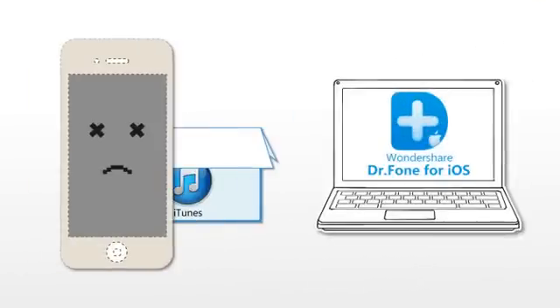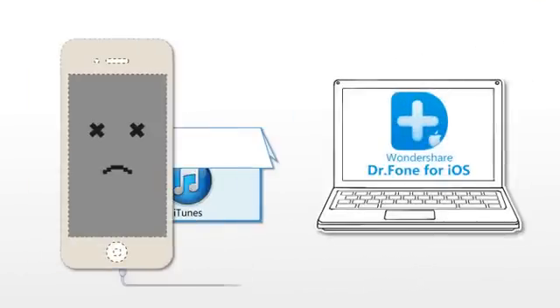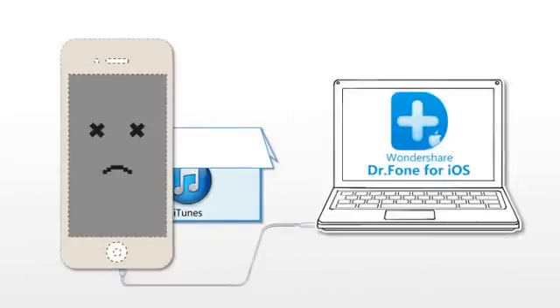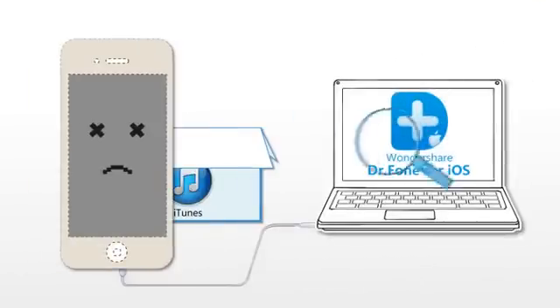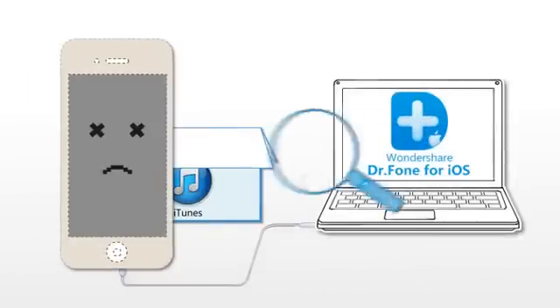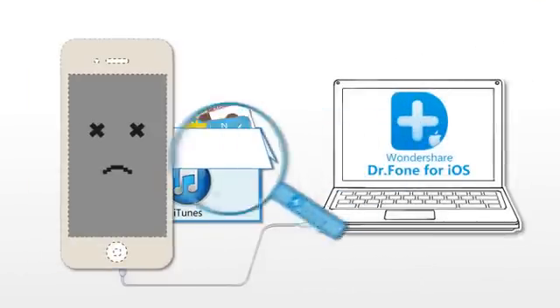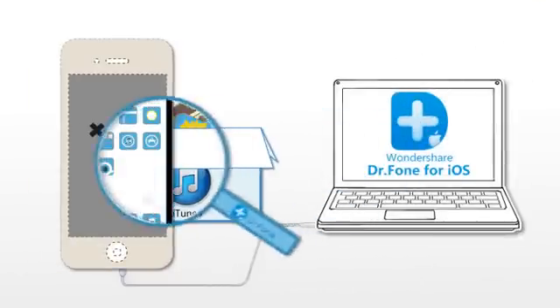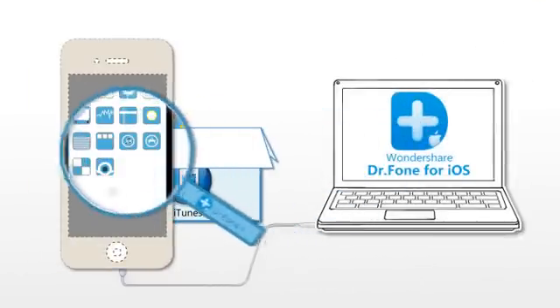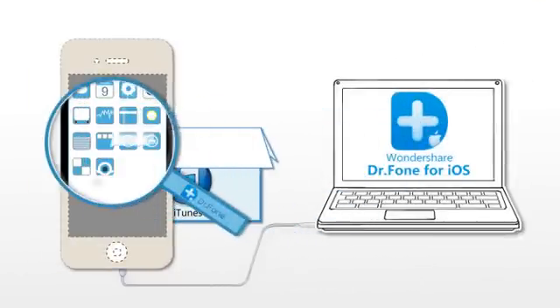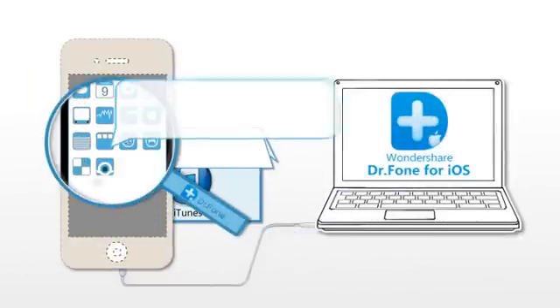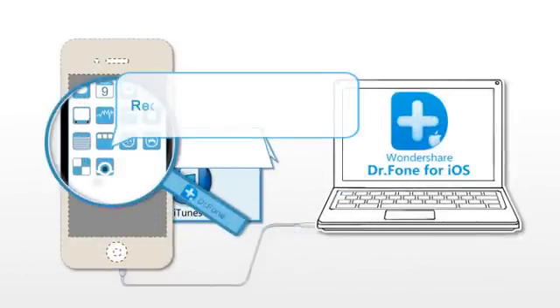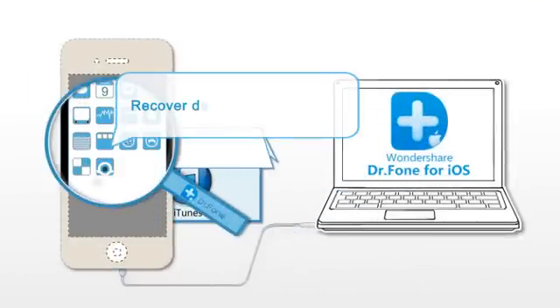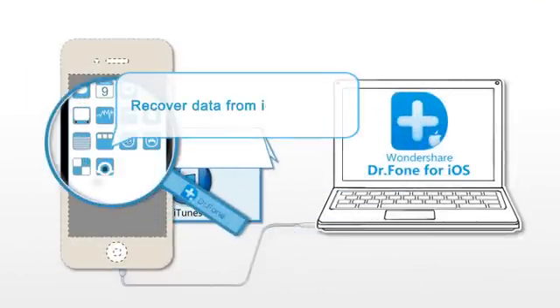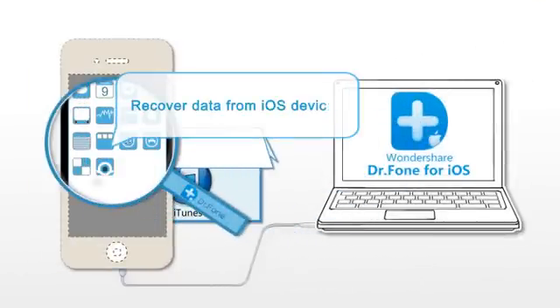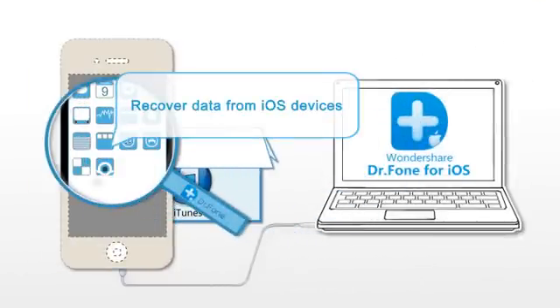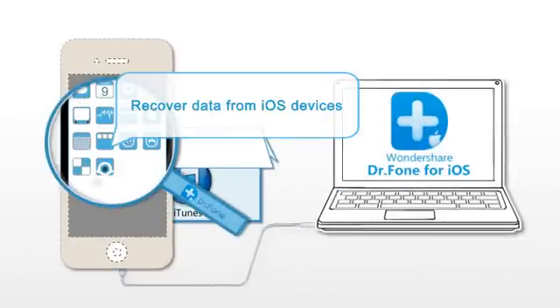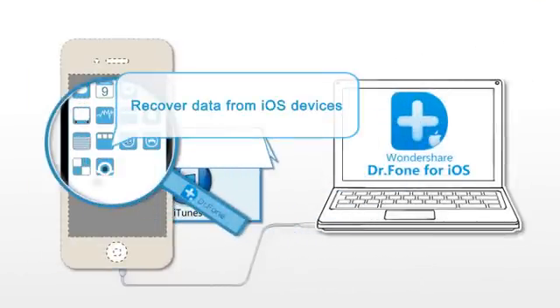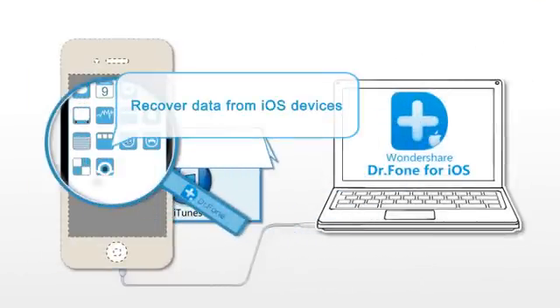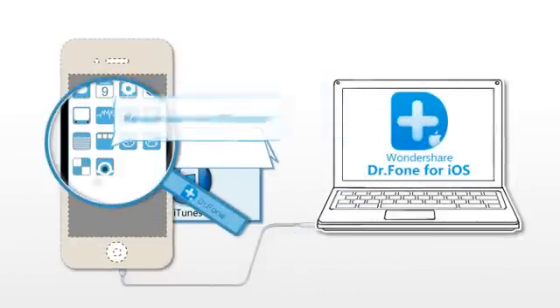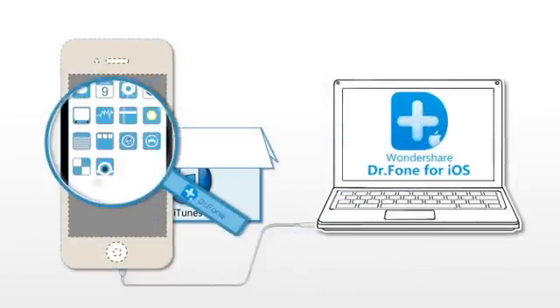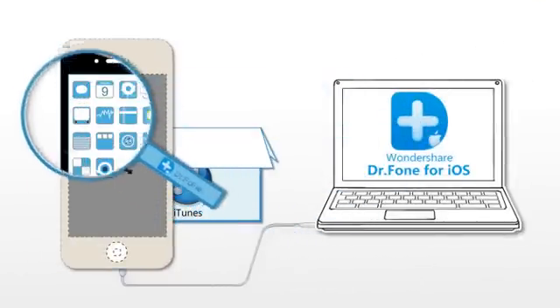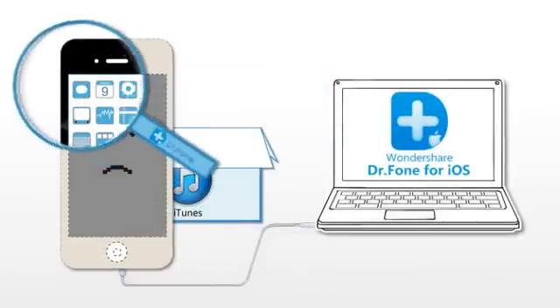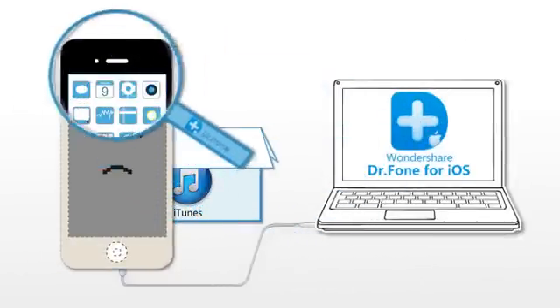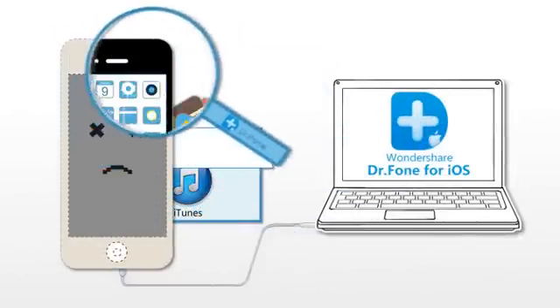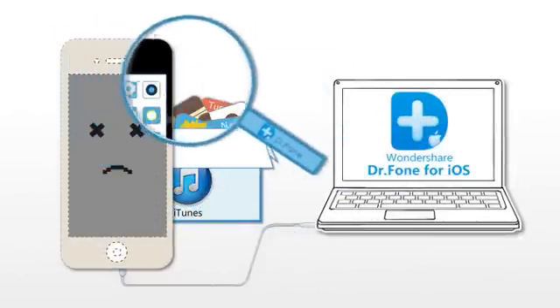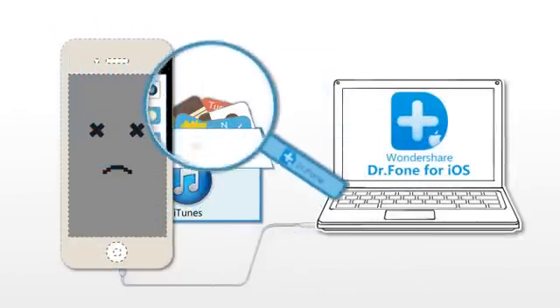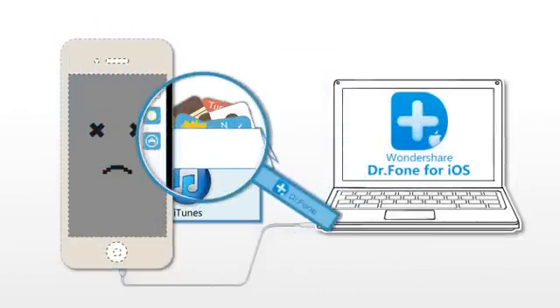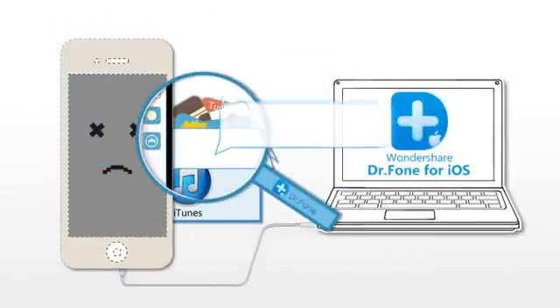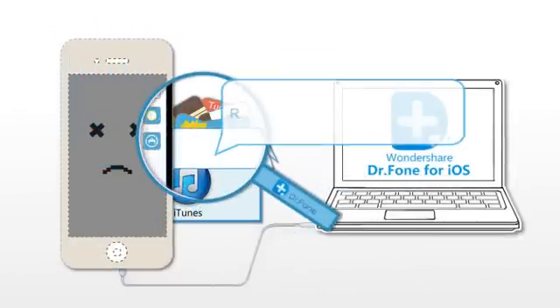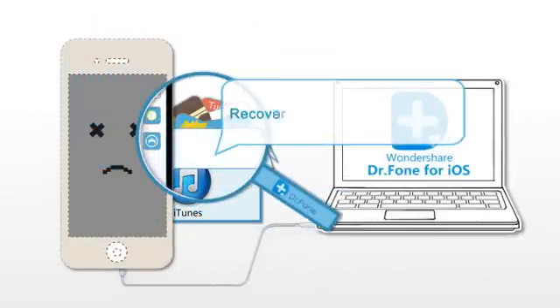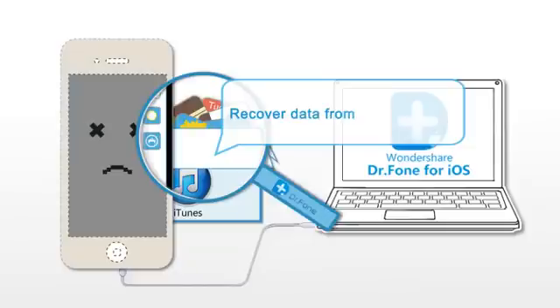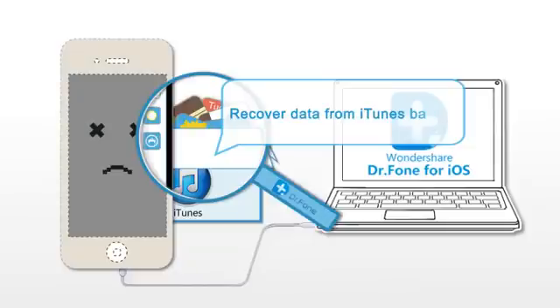You can use Wondershare Dr. Phone to retrieve data directly from your device or recover using the iTunes backup file.